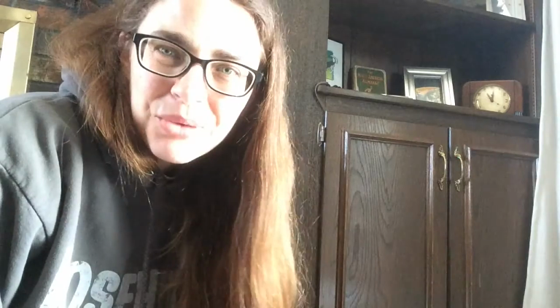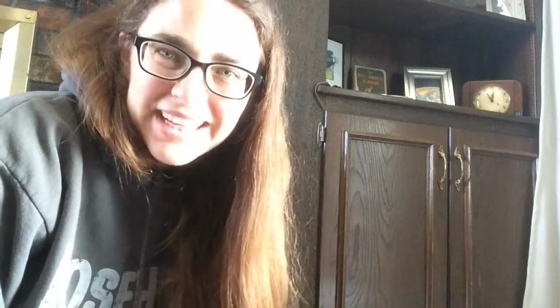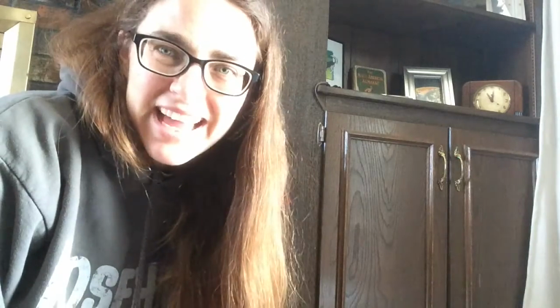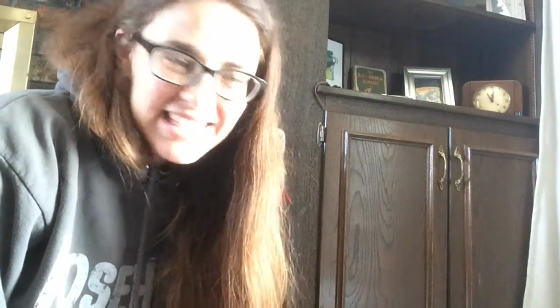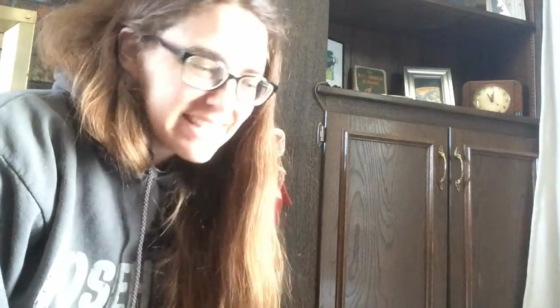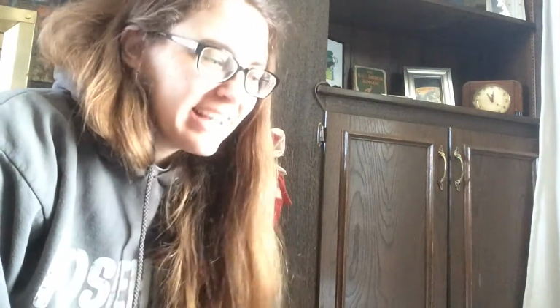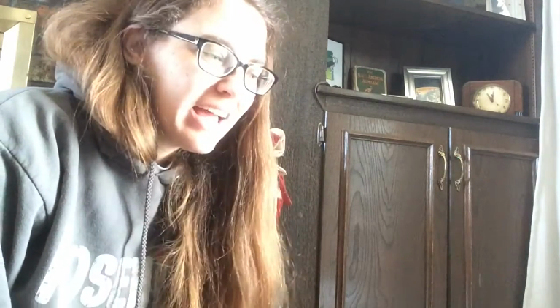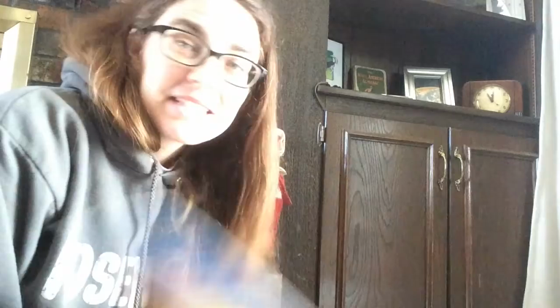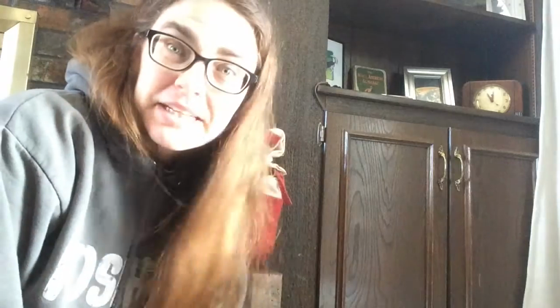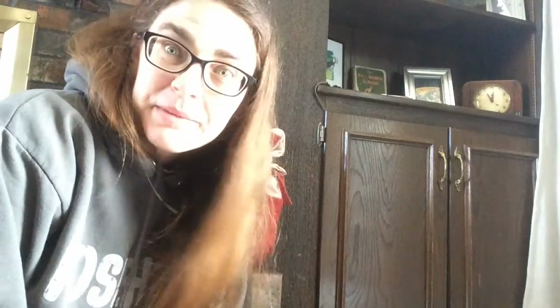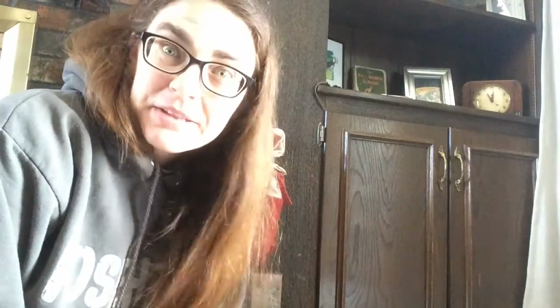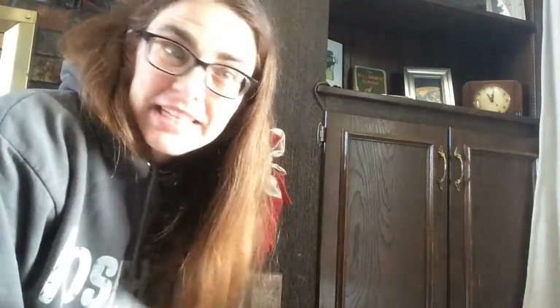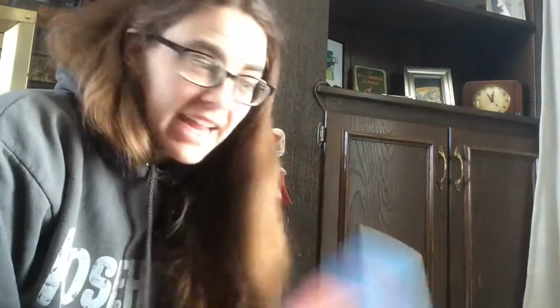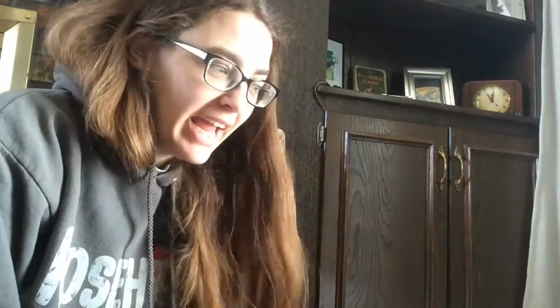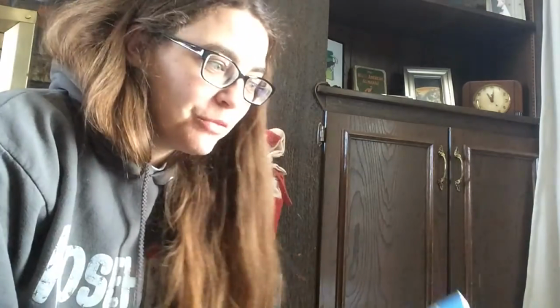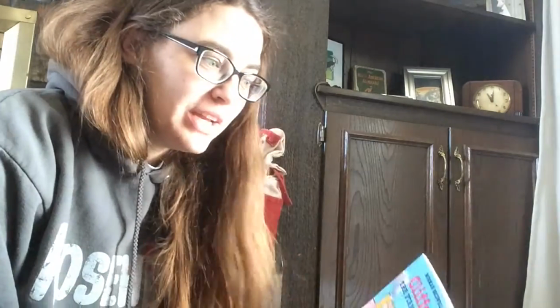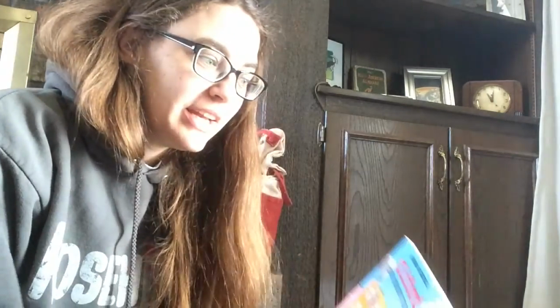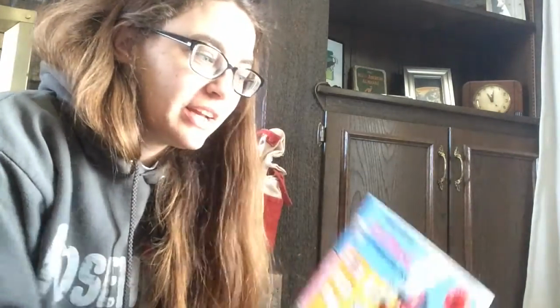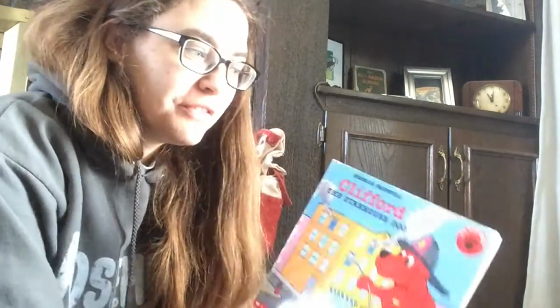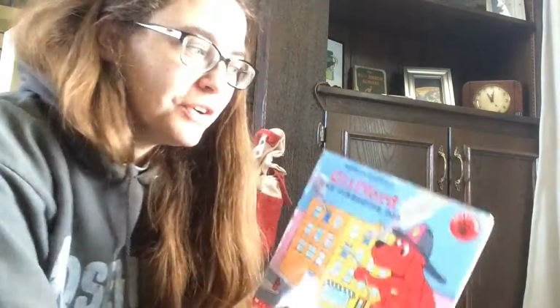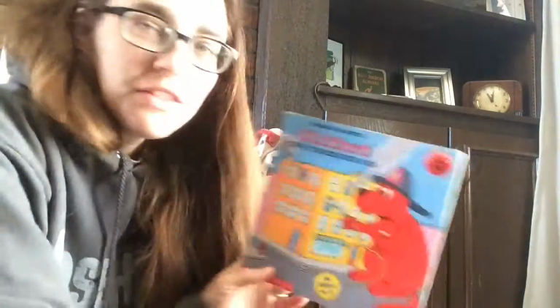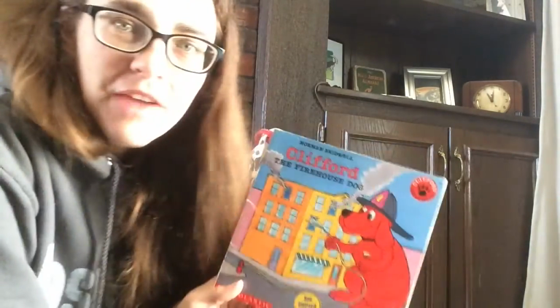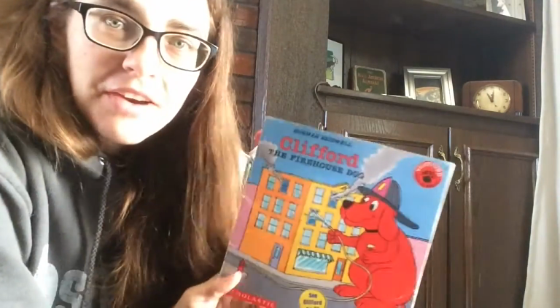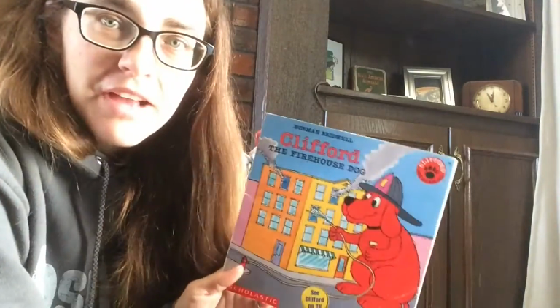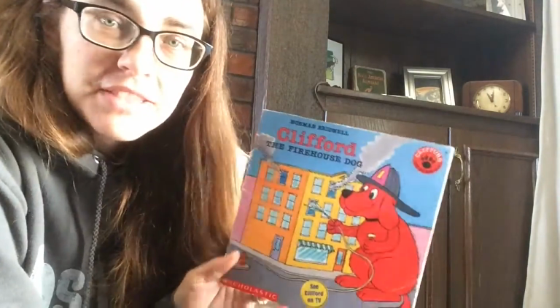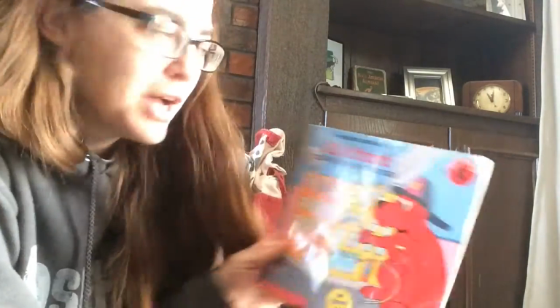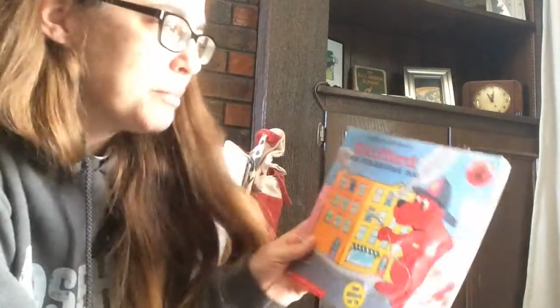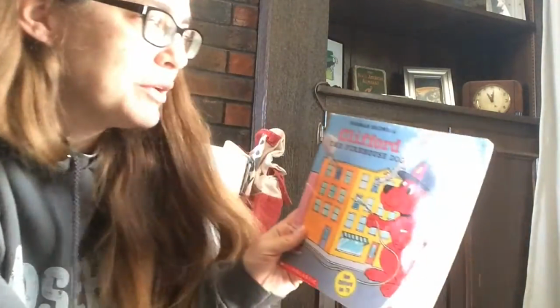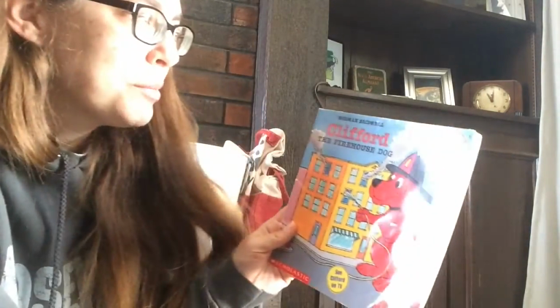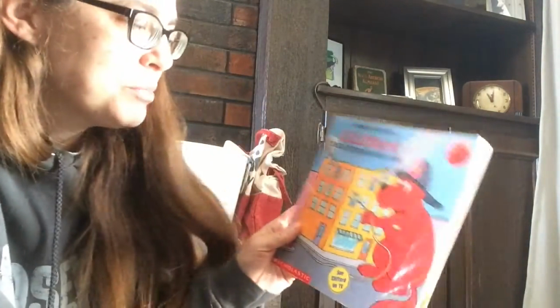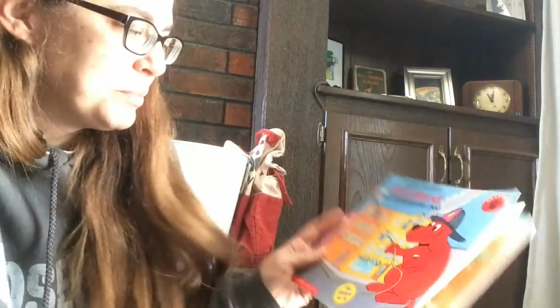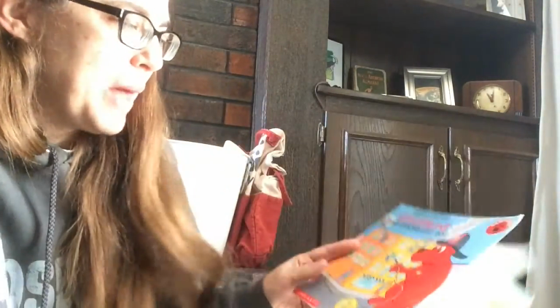Good morning, class. I'm excited to be here today and read Clifford the Firehouse Dog by Norman Bridwell.